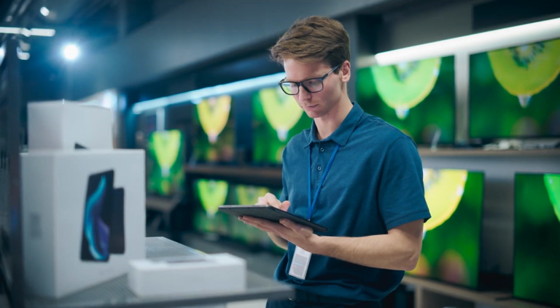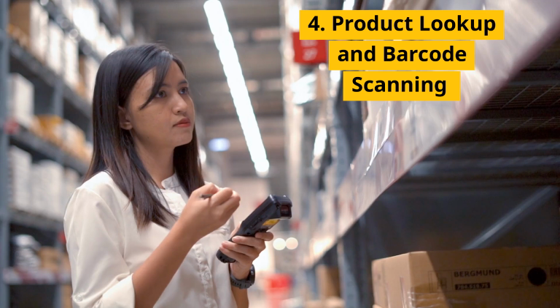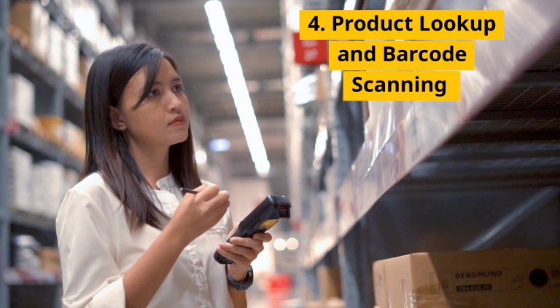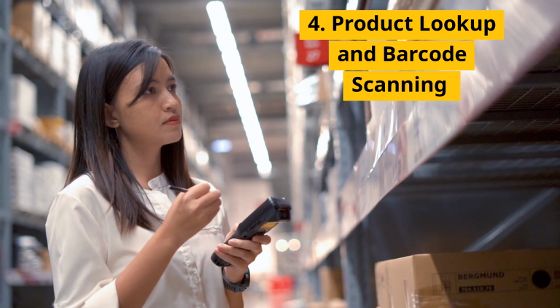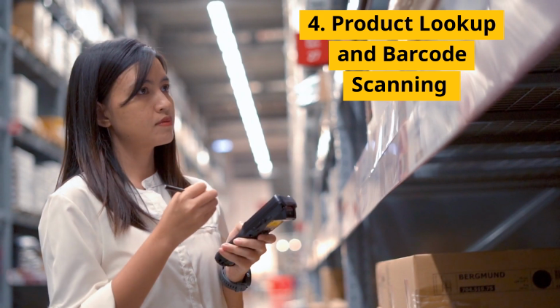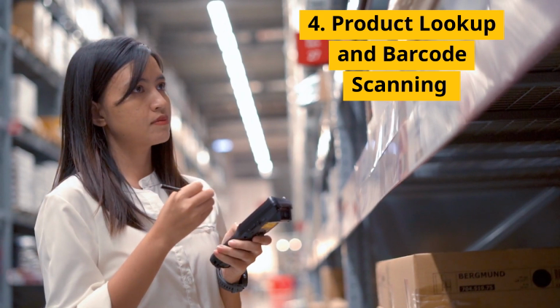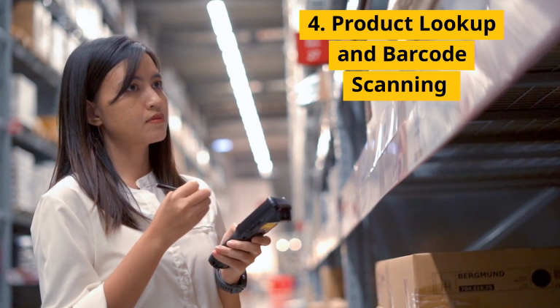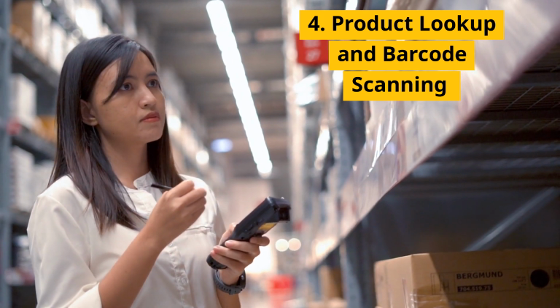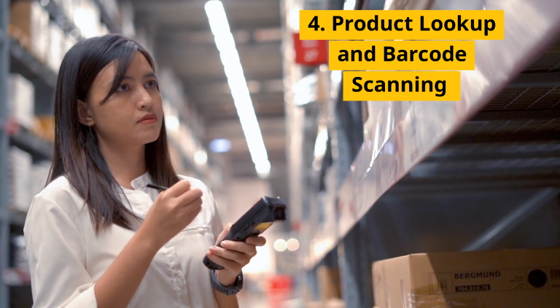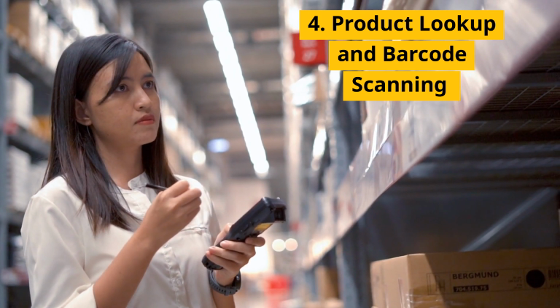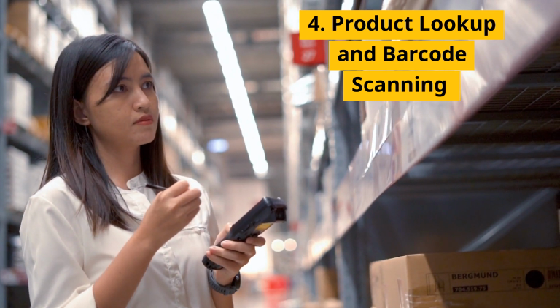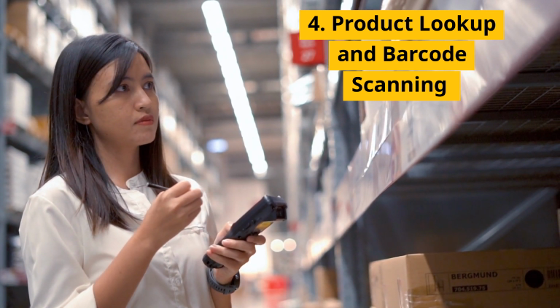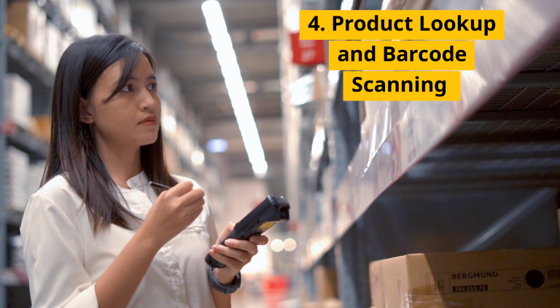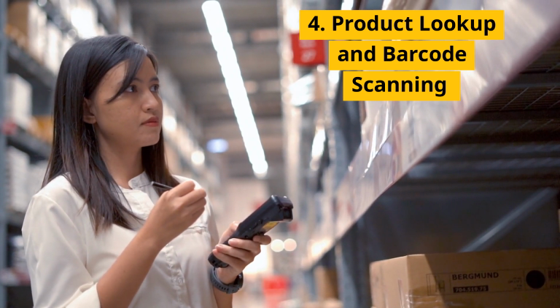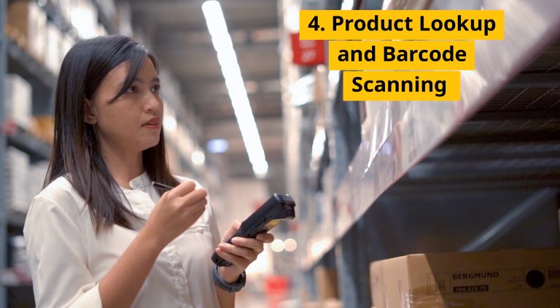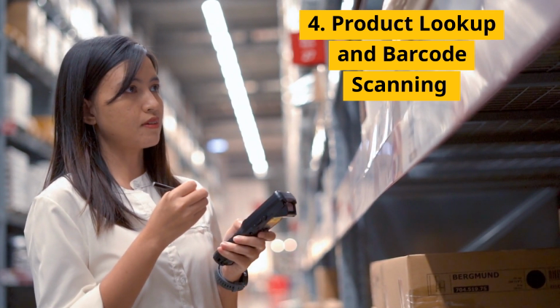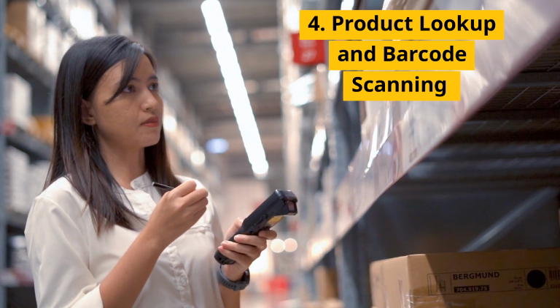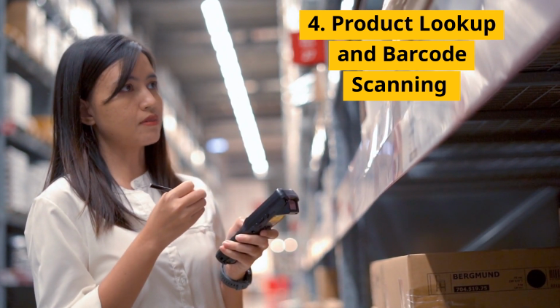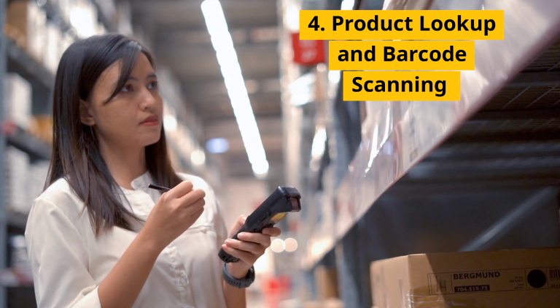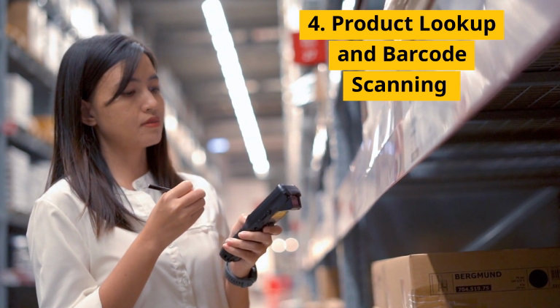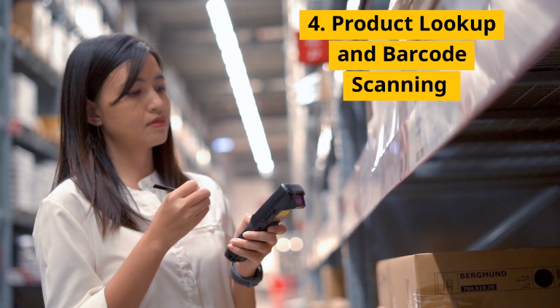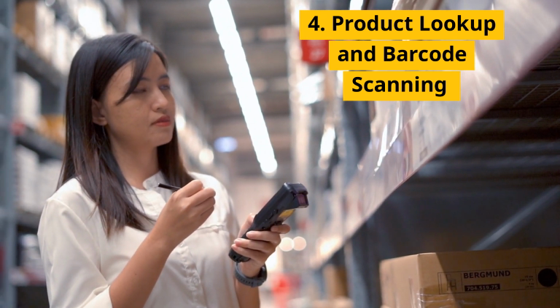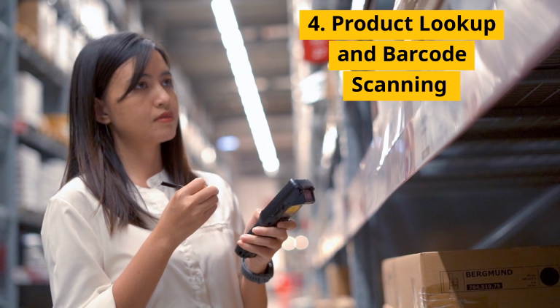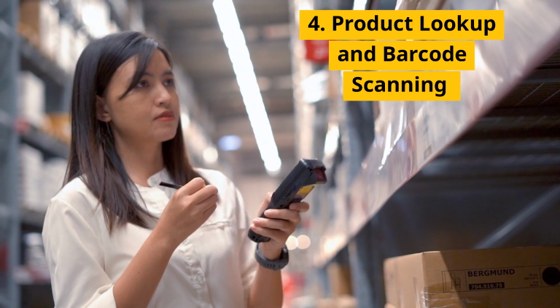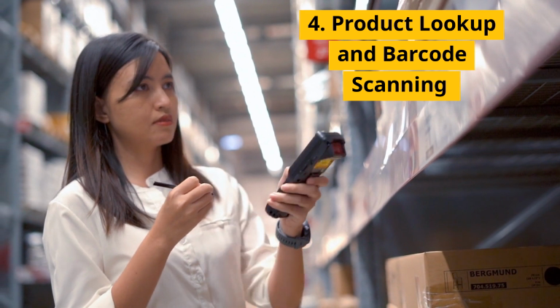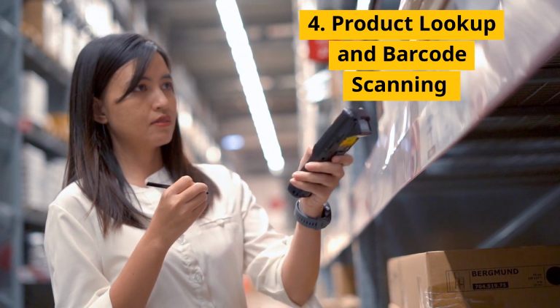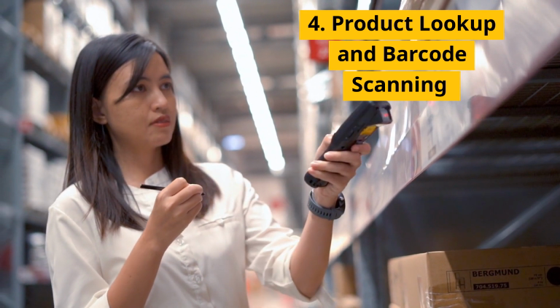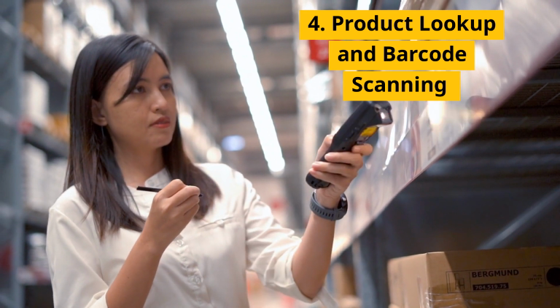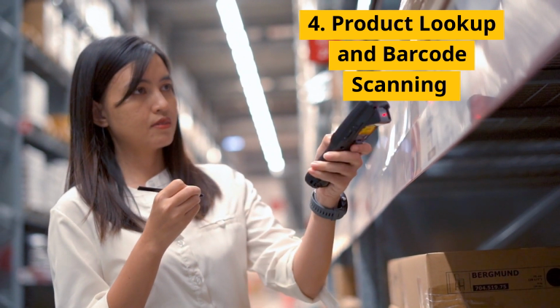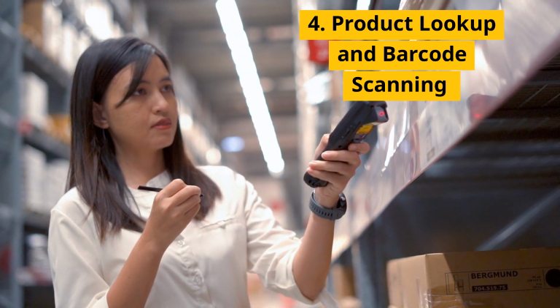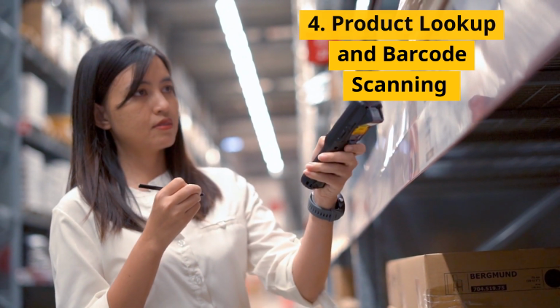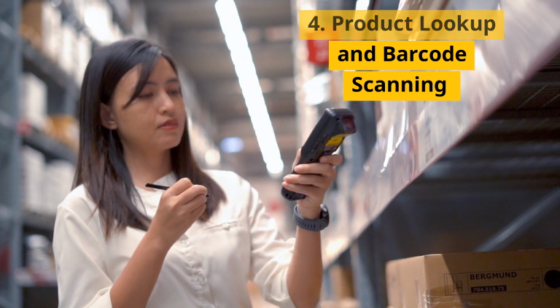4. Product Lookup and Barcode Scanning — facilitates quick, accurate product searches and sales processing.